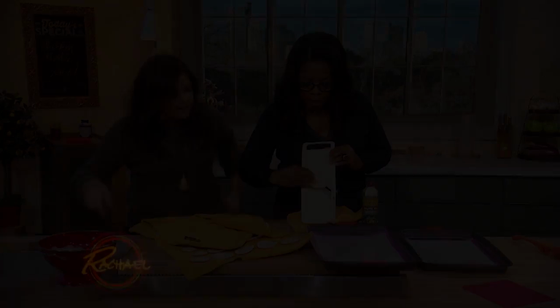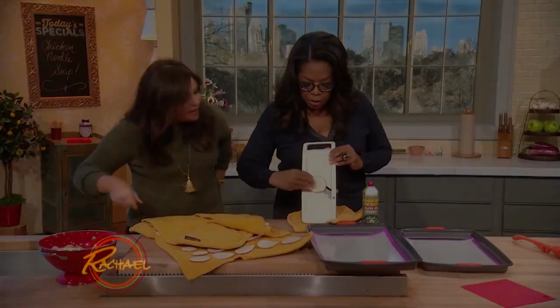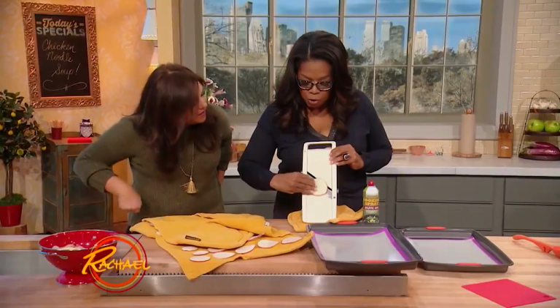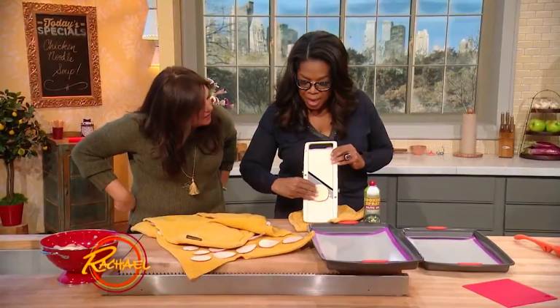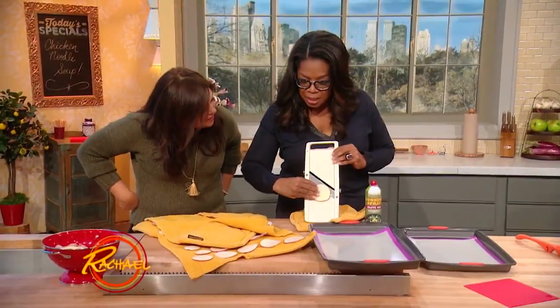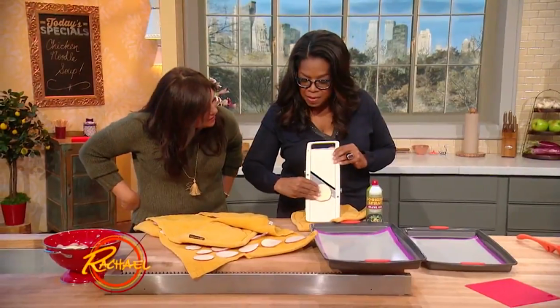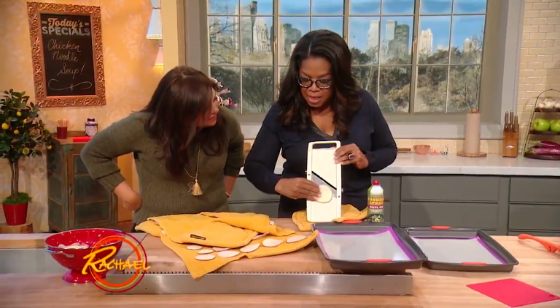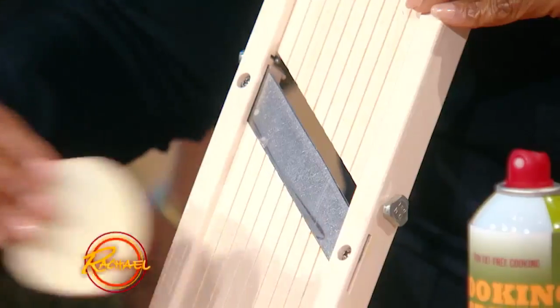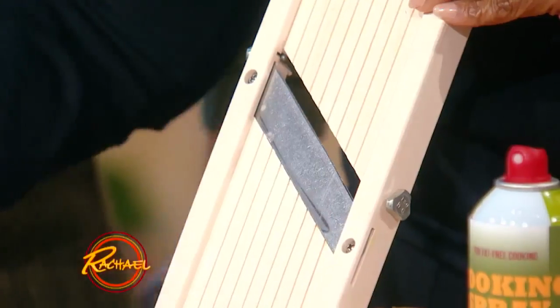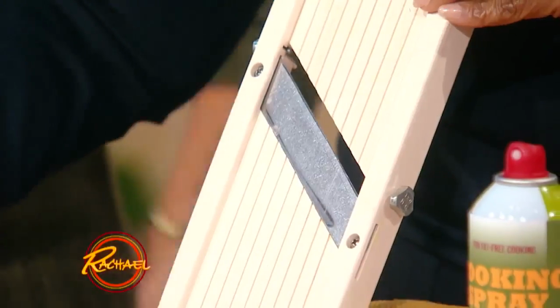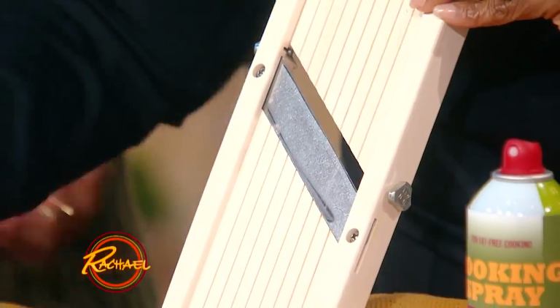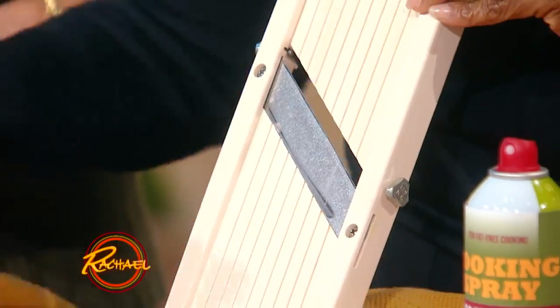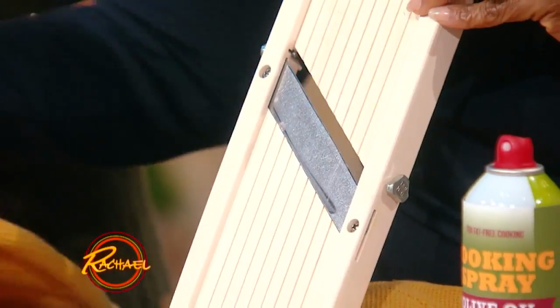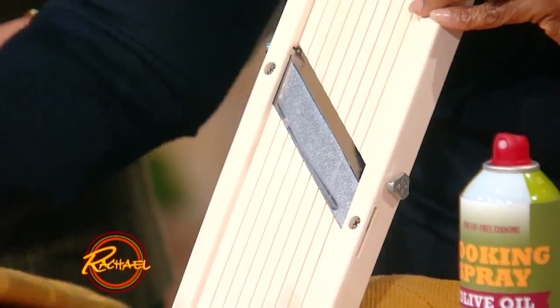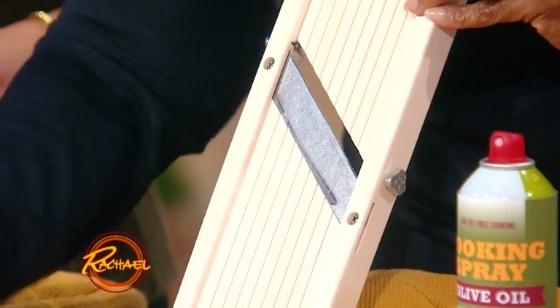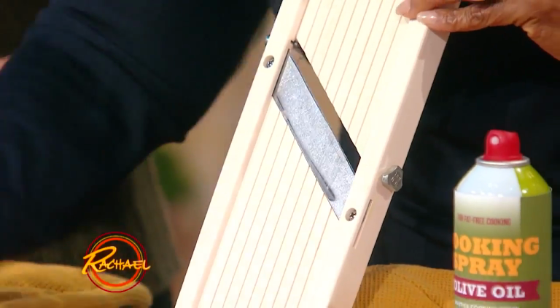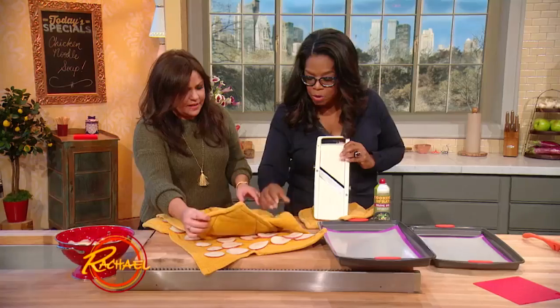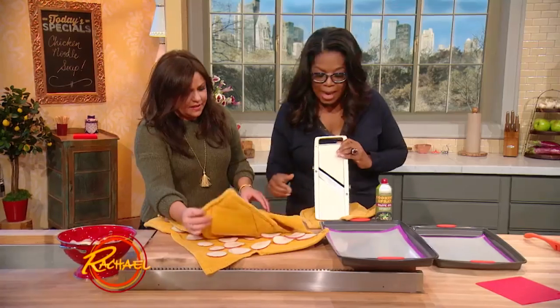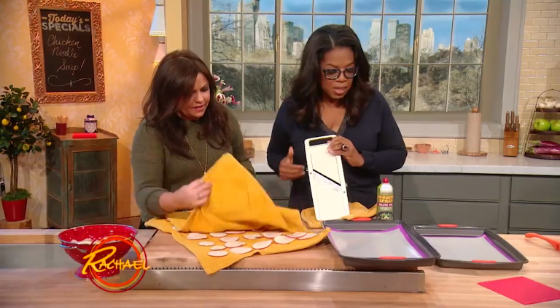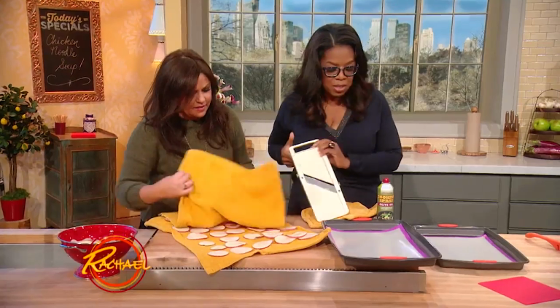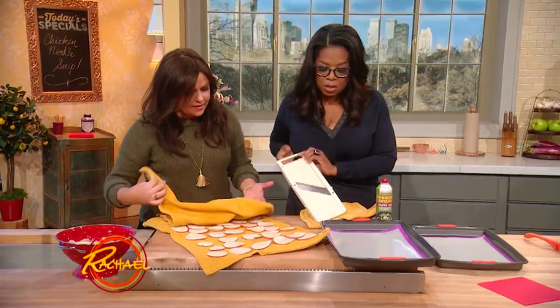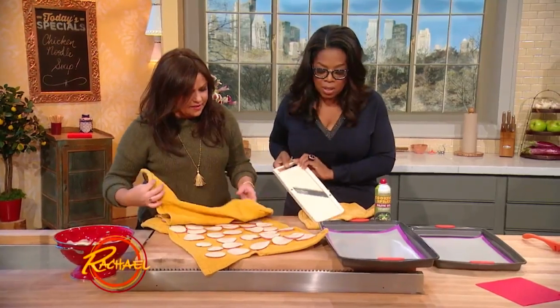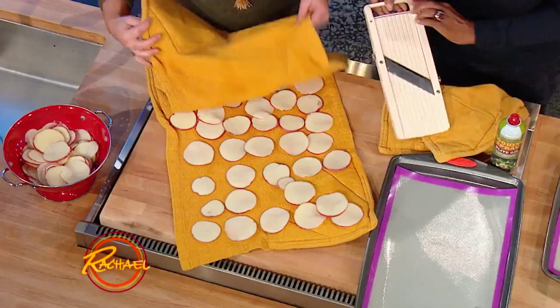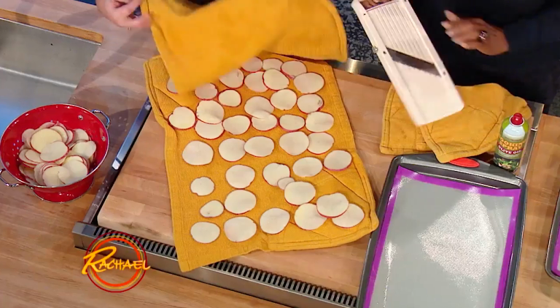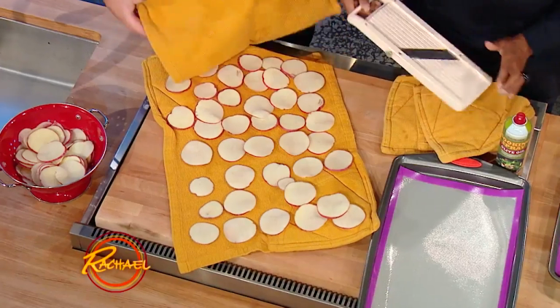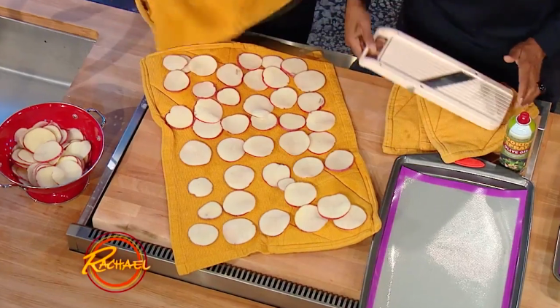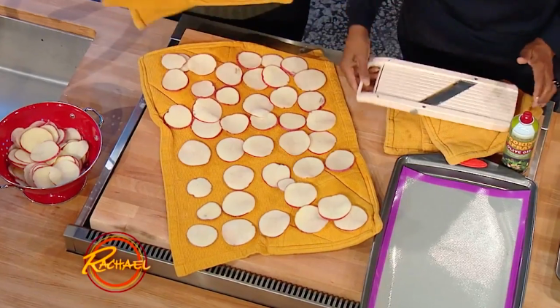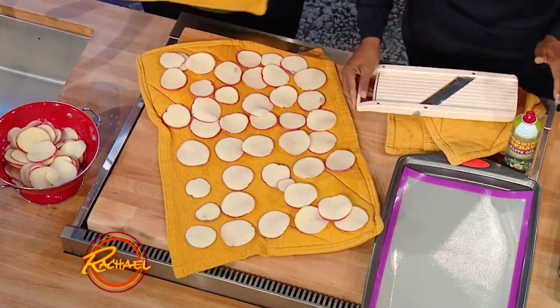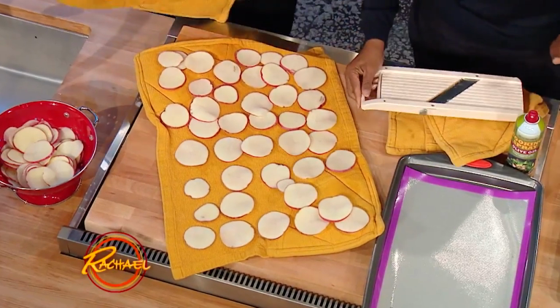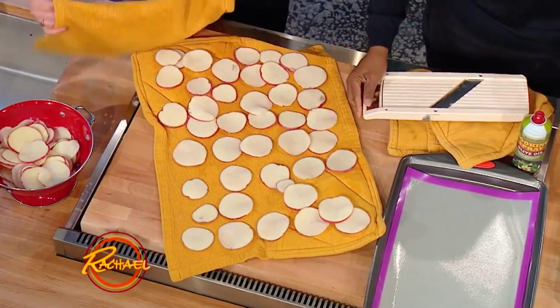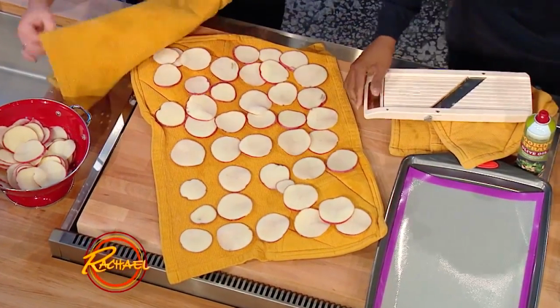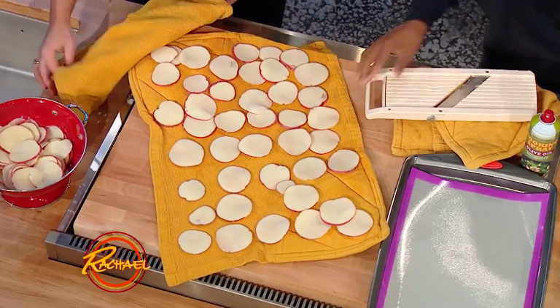Okay, so you mandolin these. Now then you pat them dry. This is so easy. Anybody can do it.